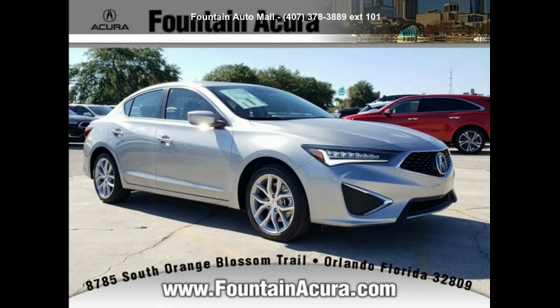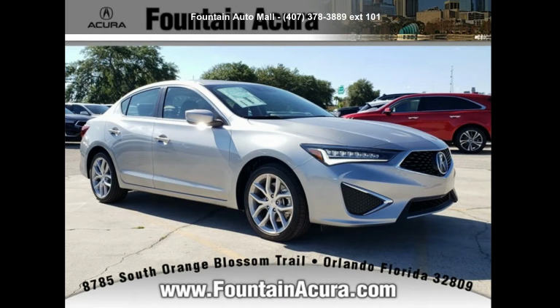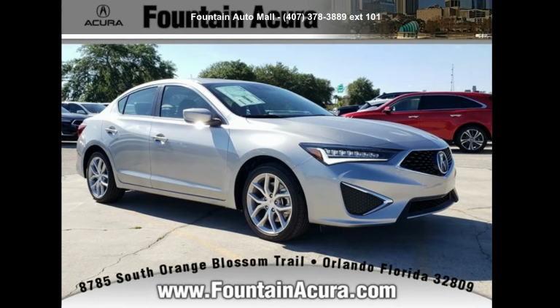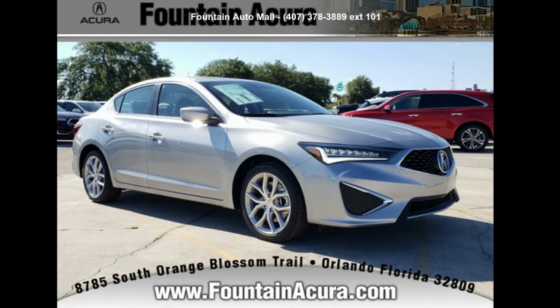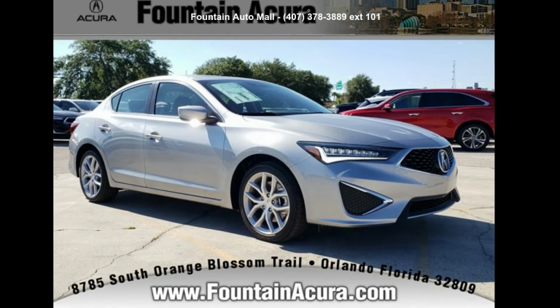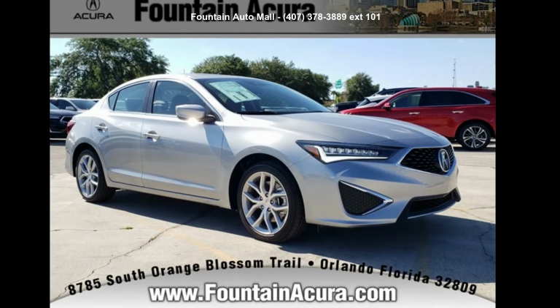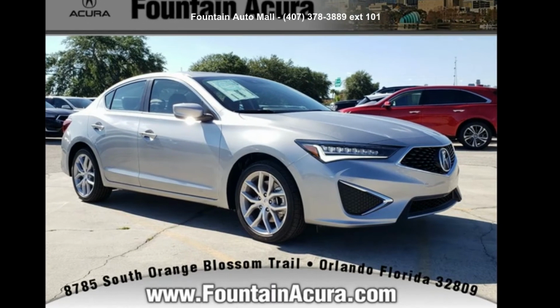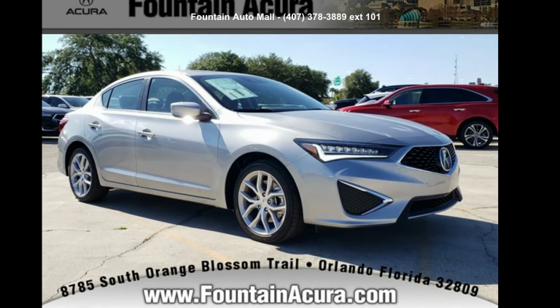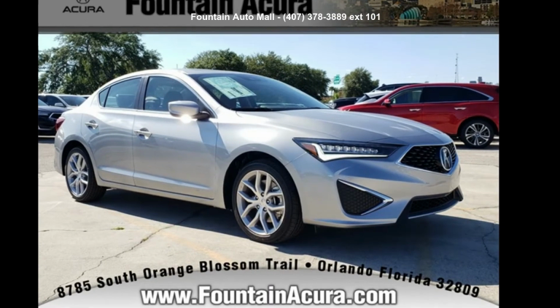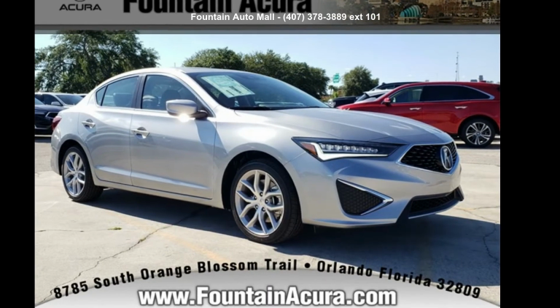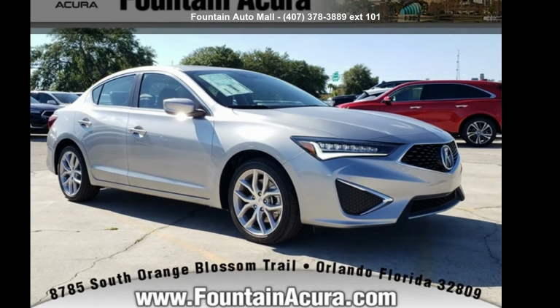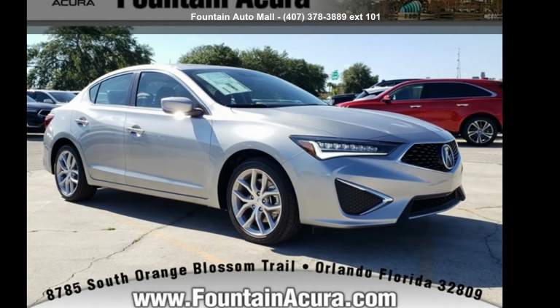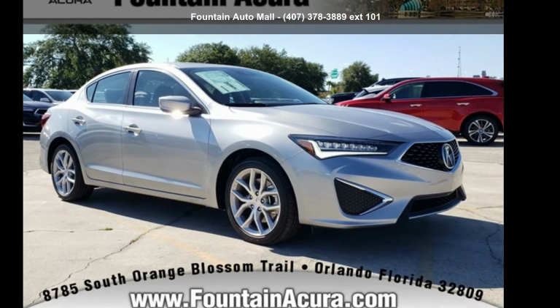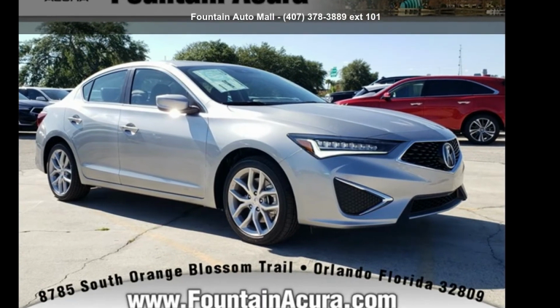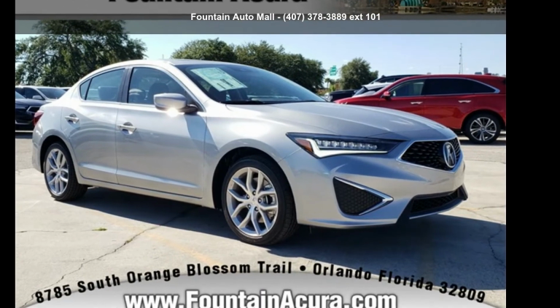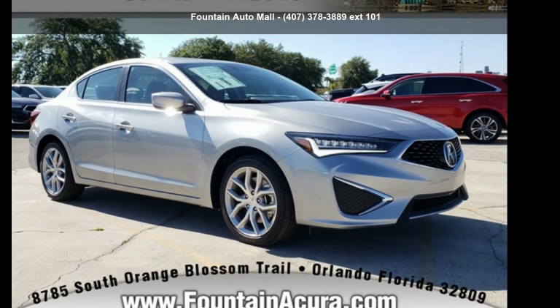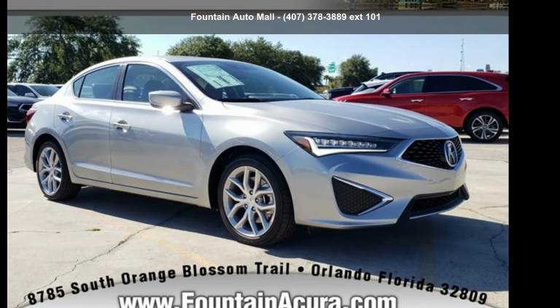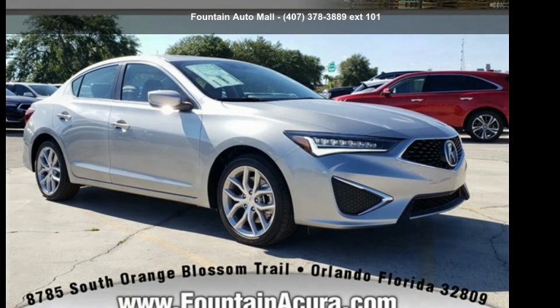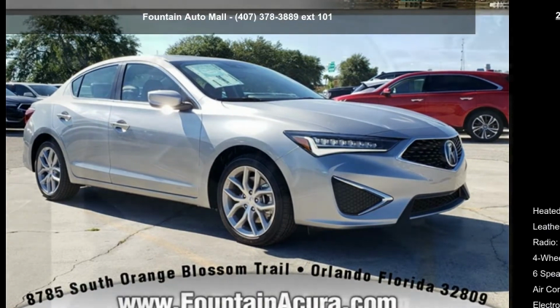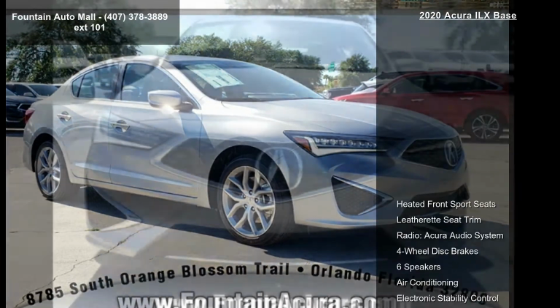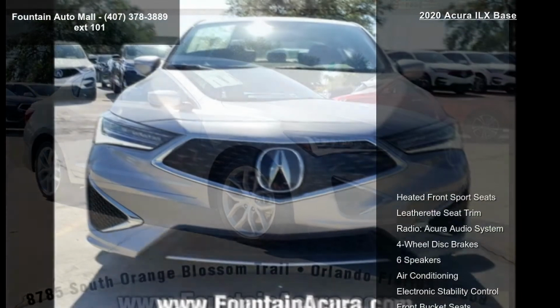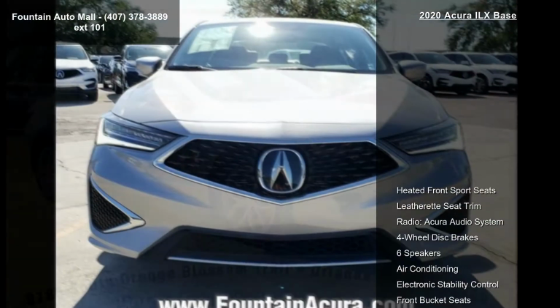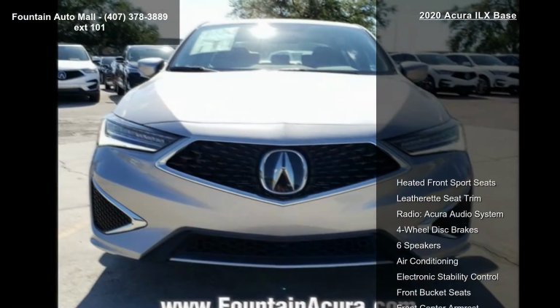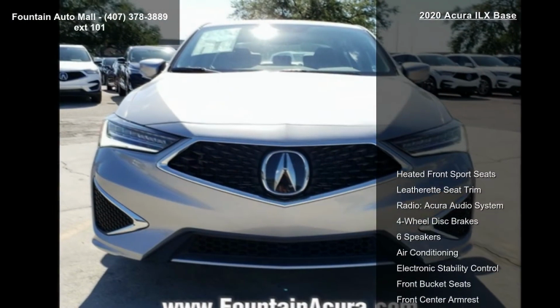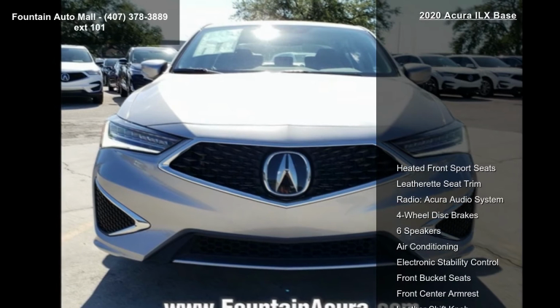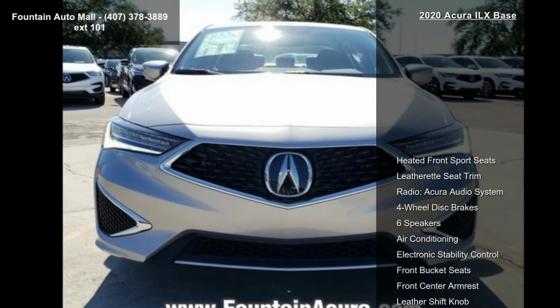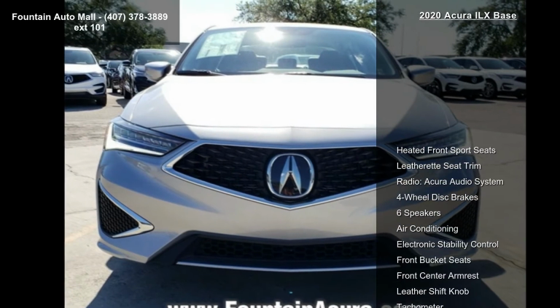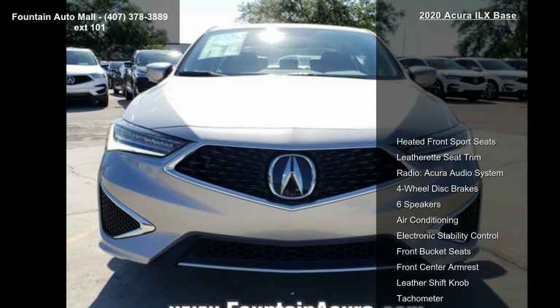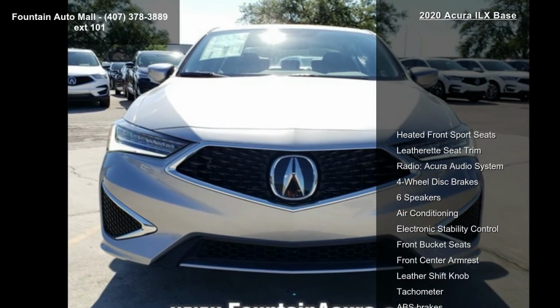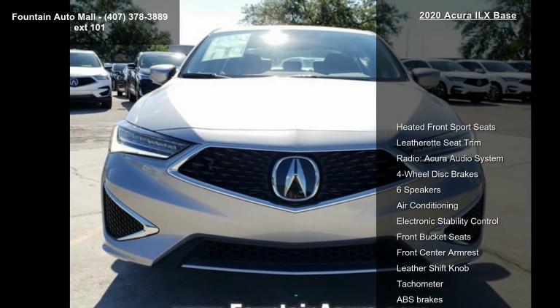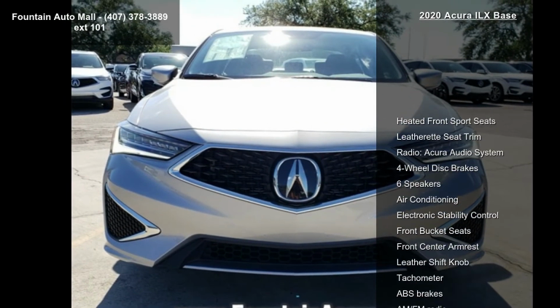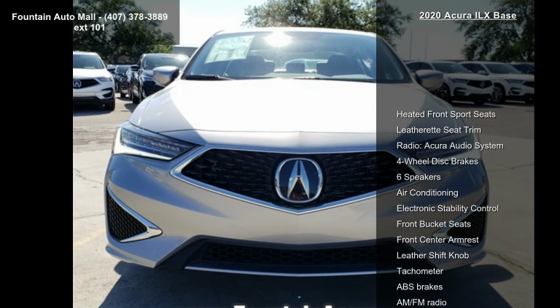Imagine yourself in this Acura 2020. If you are looking for a first-class ride, you have found it.